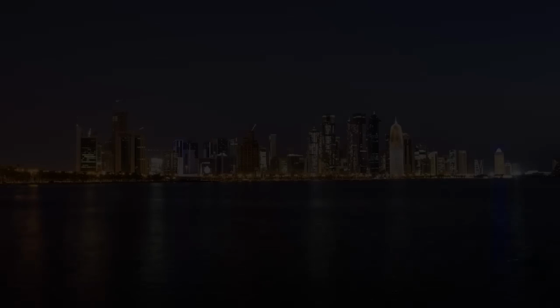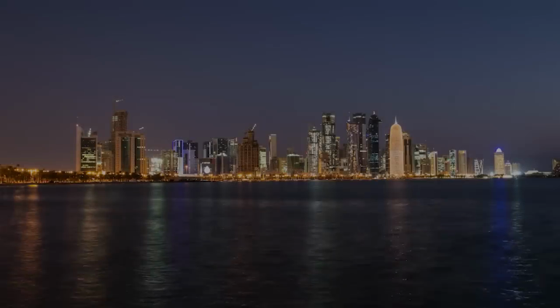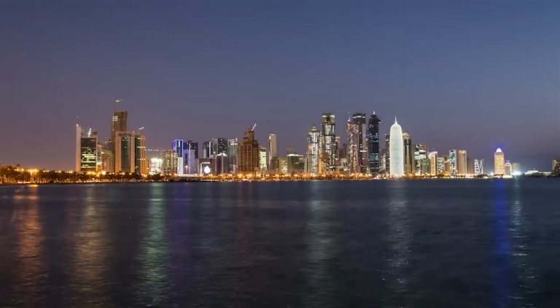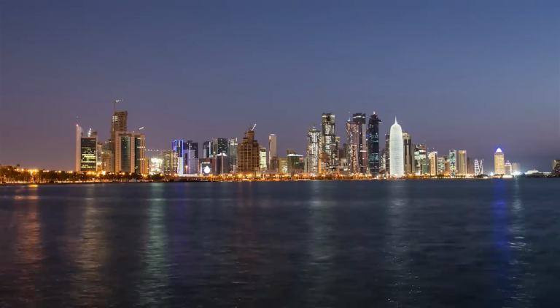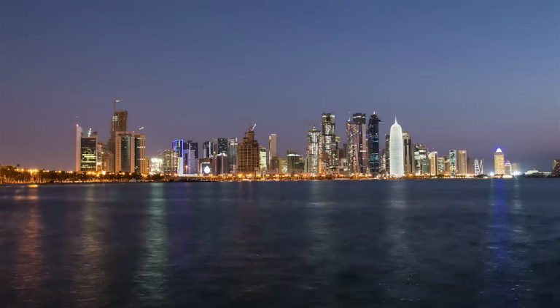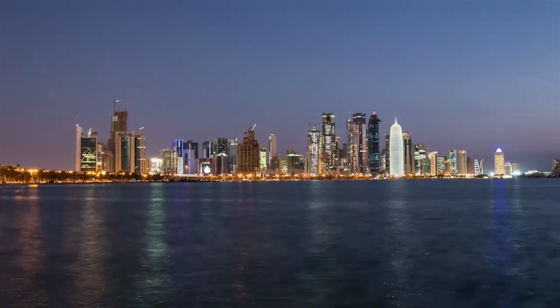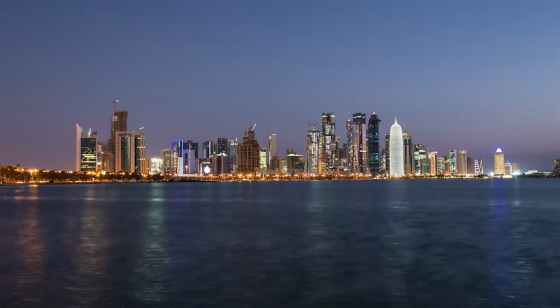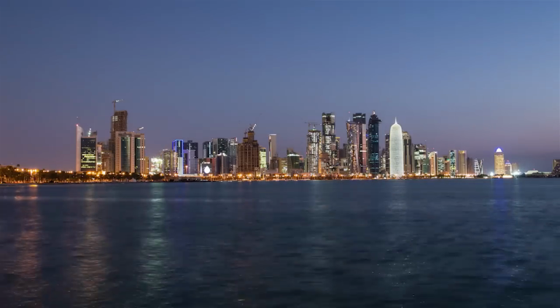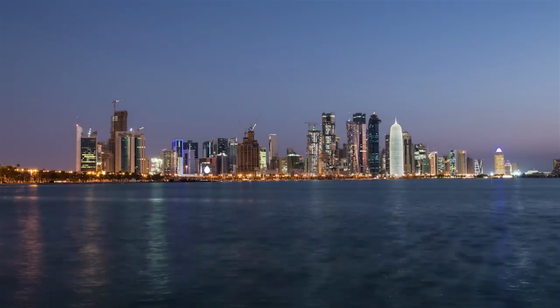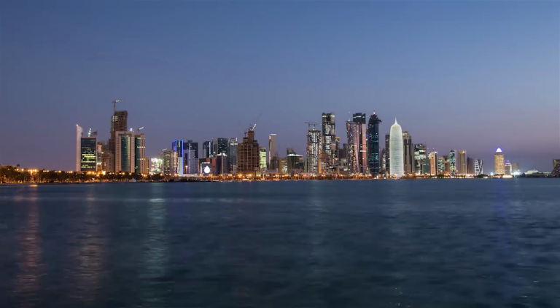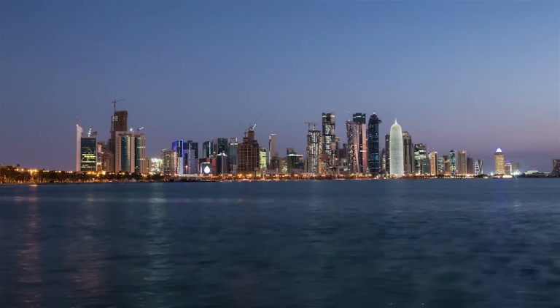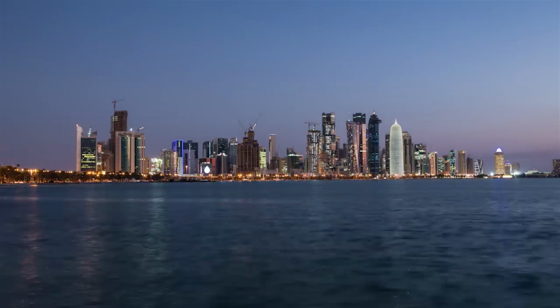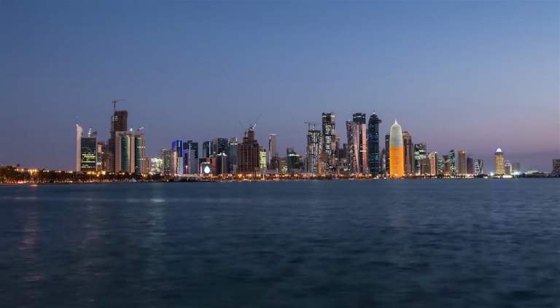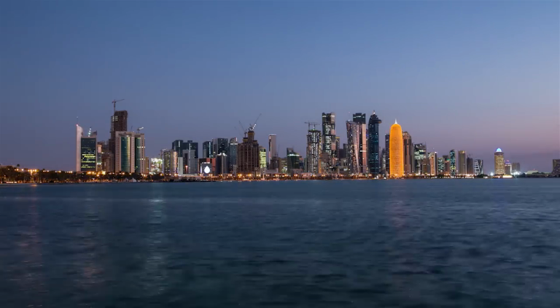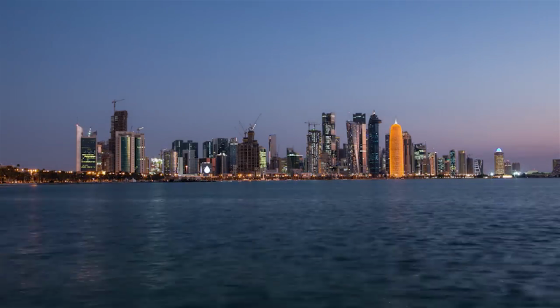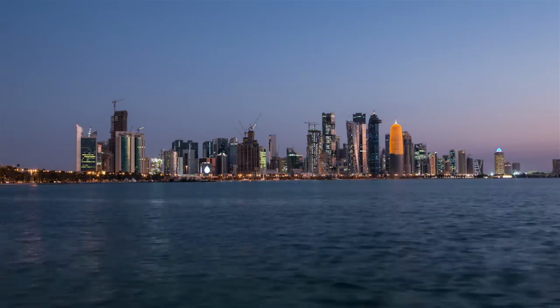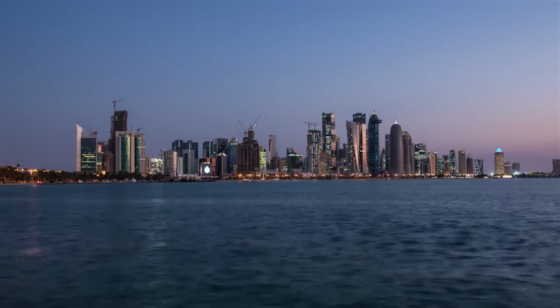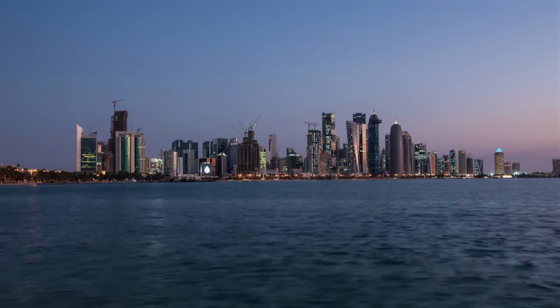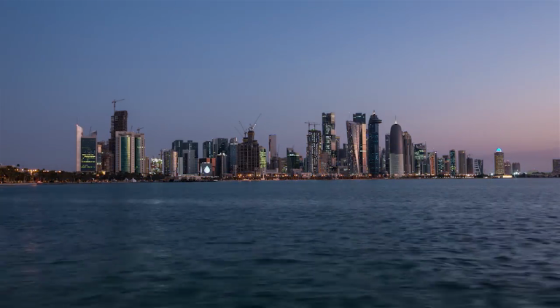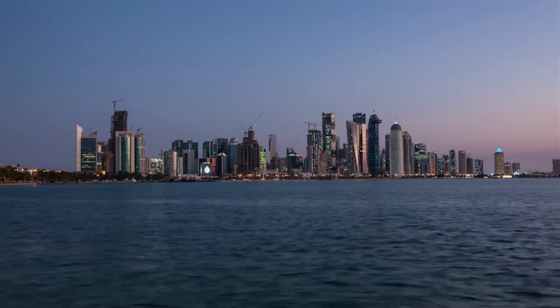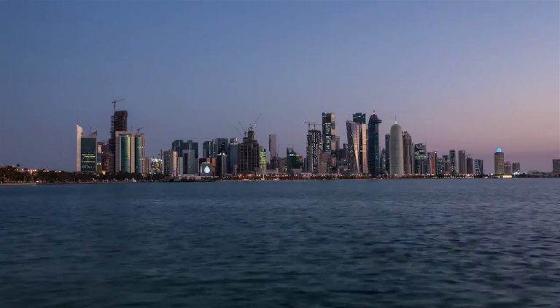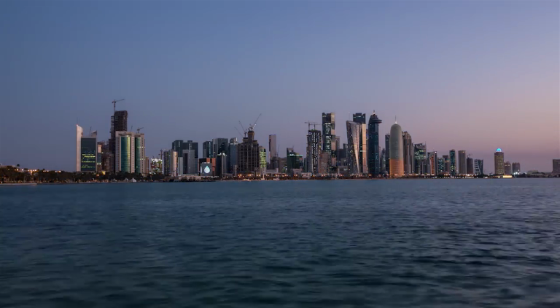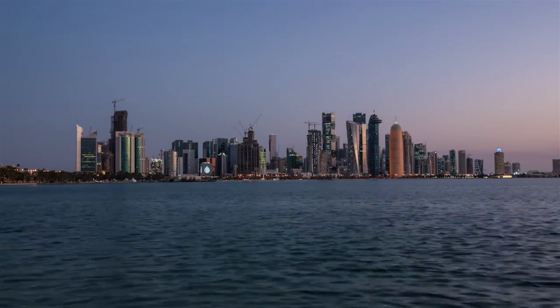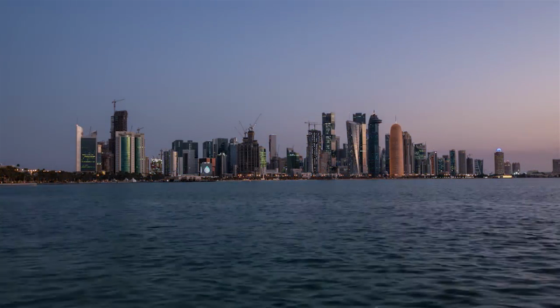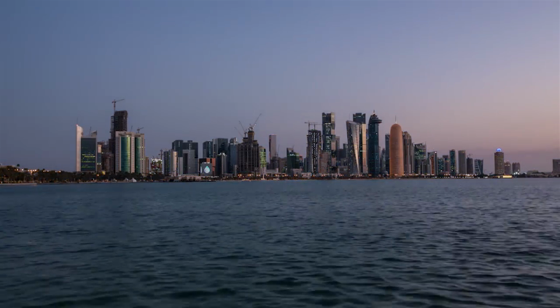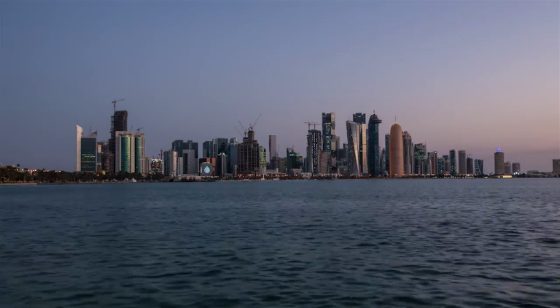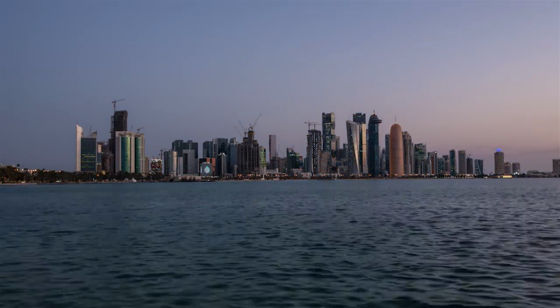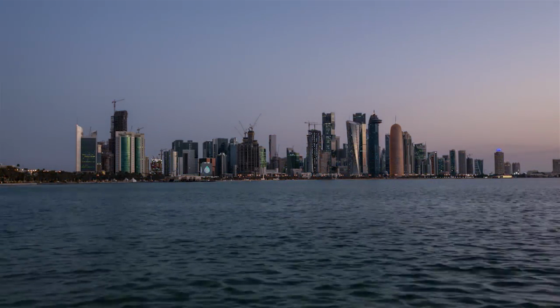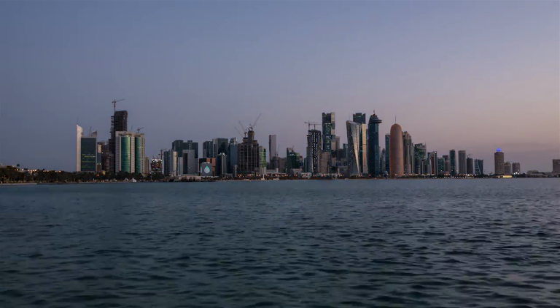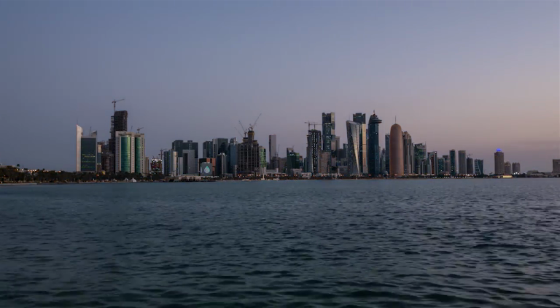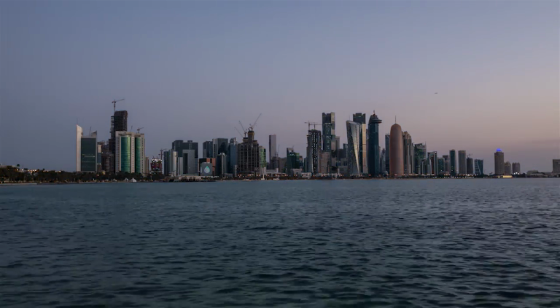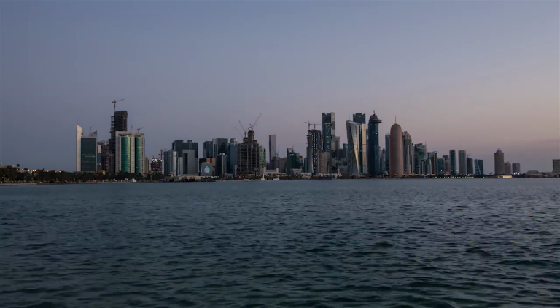Doha is a flourishing, growing city with a vision to be a world-class financial and business center.